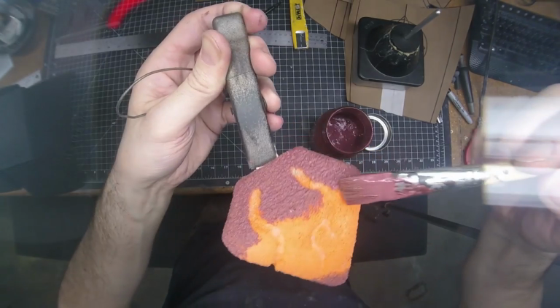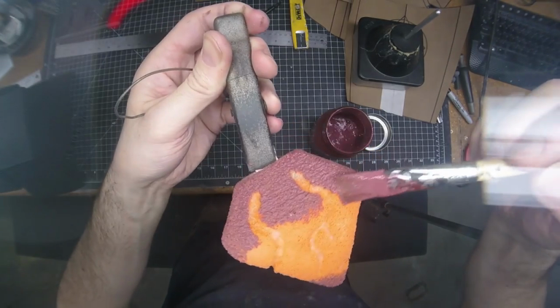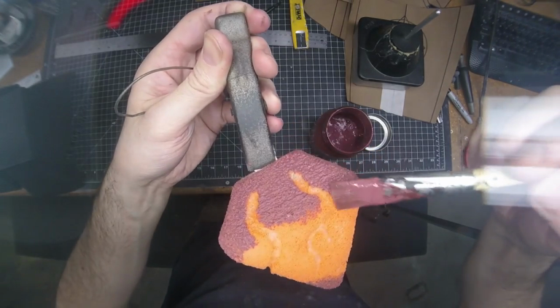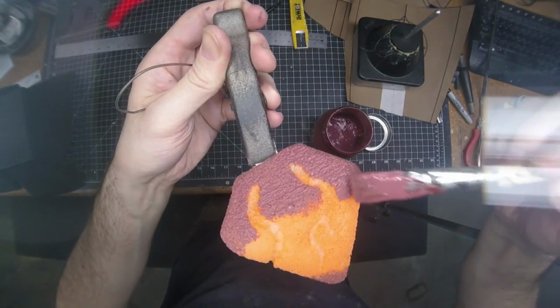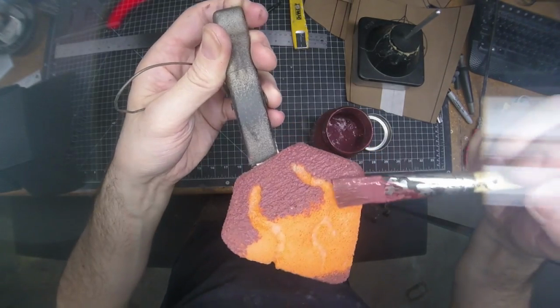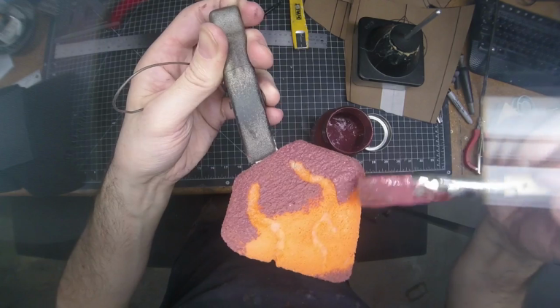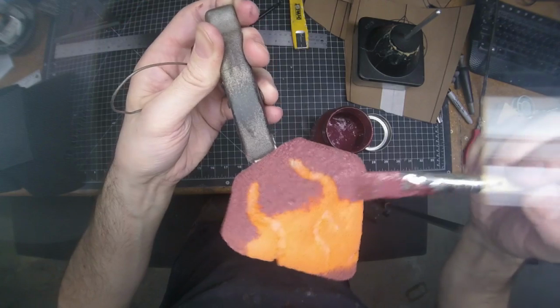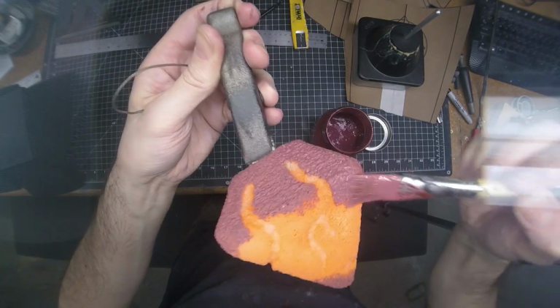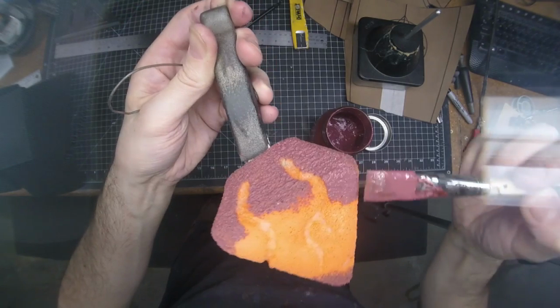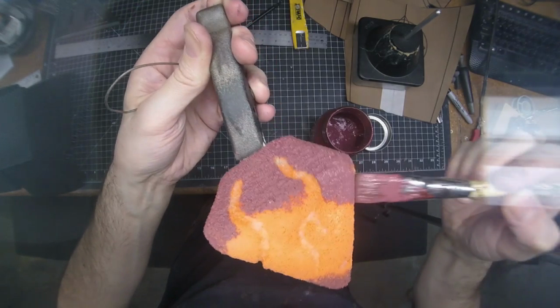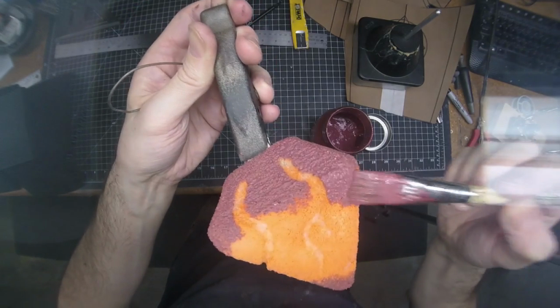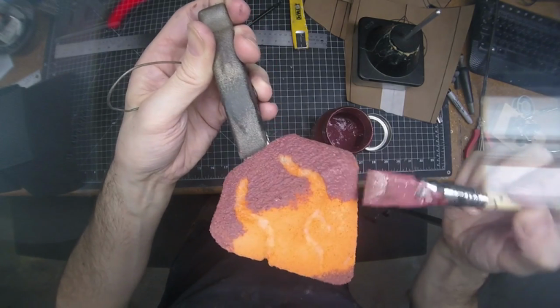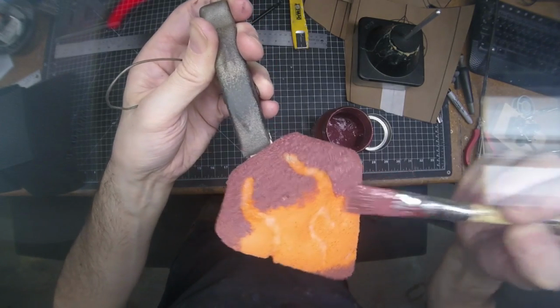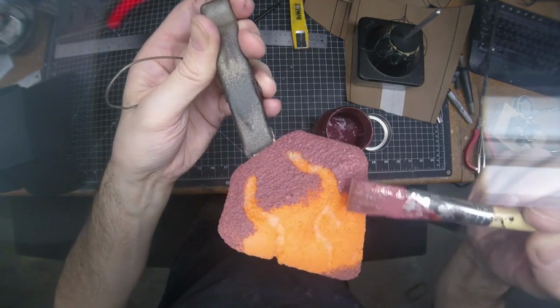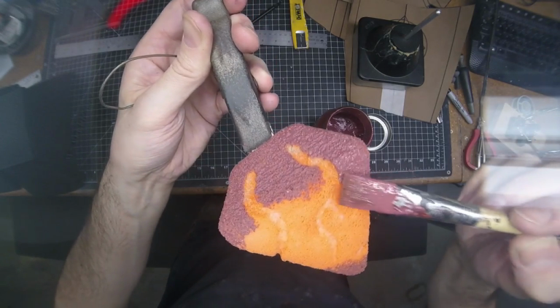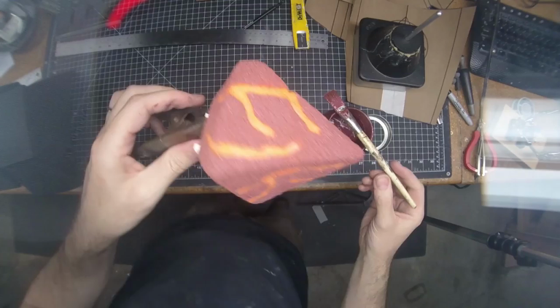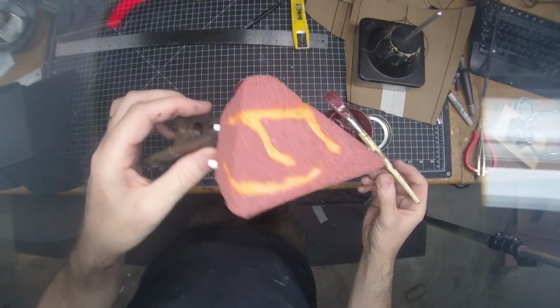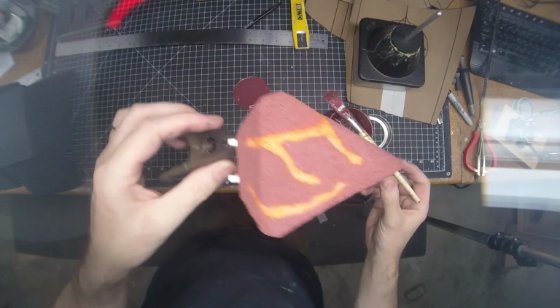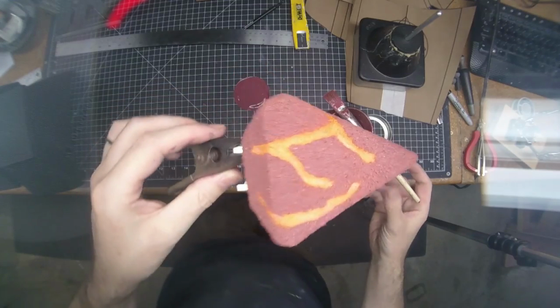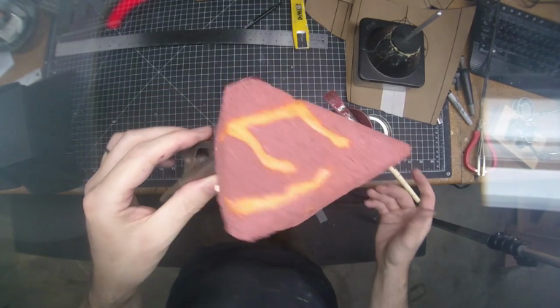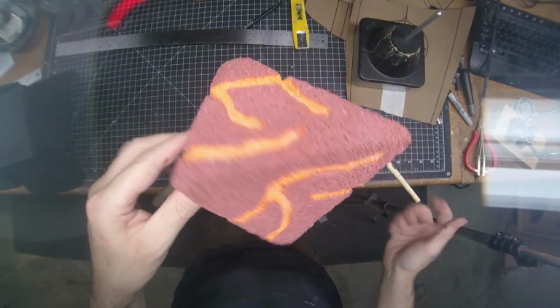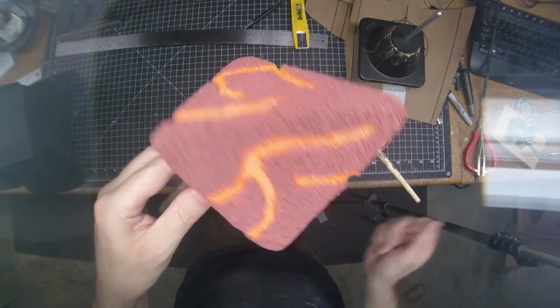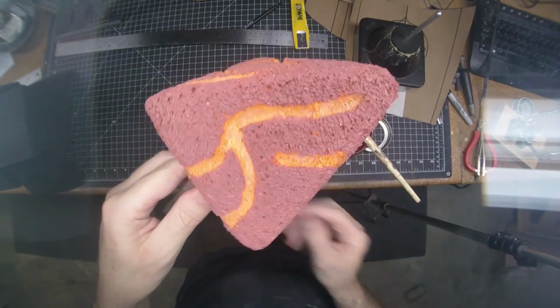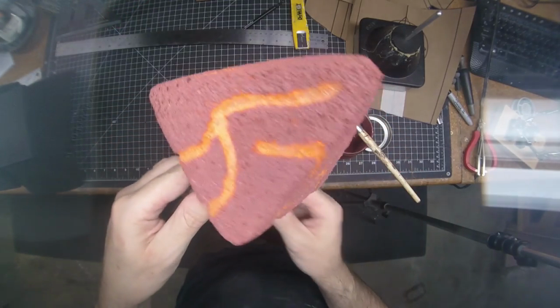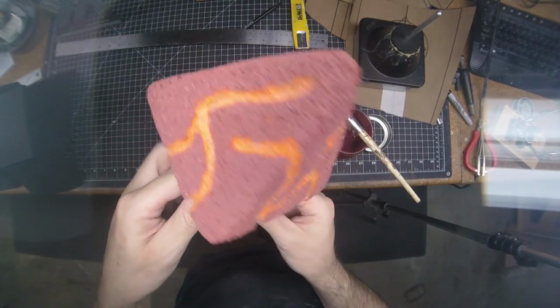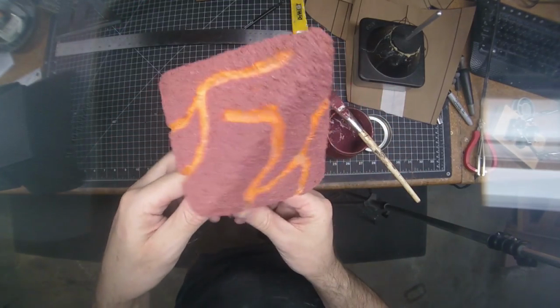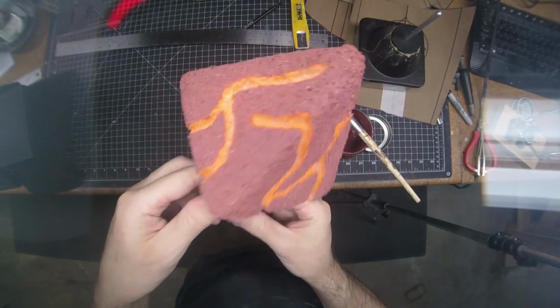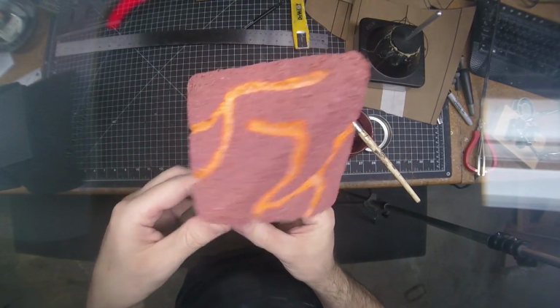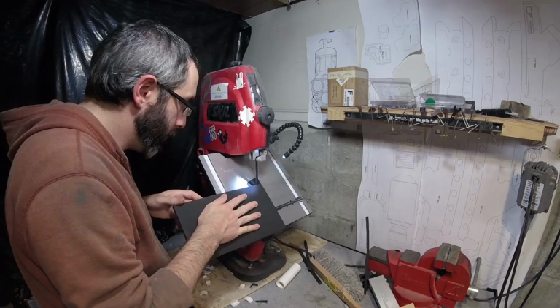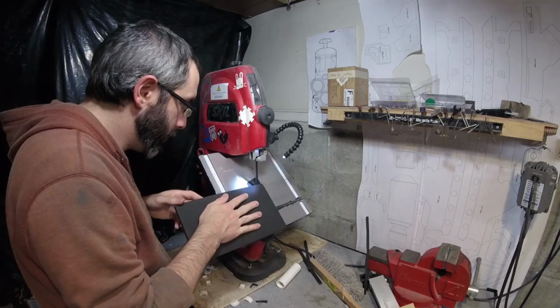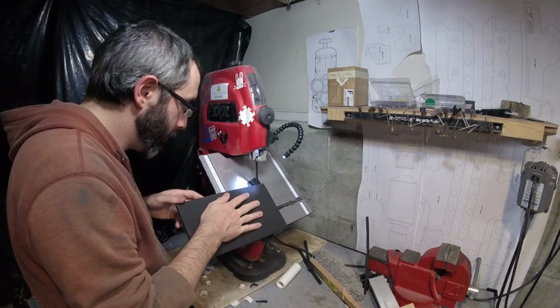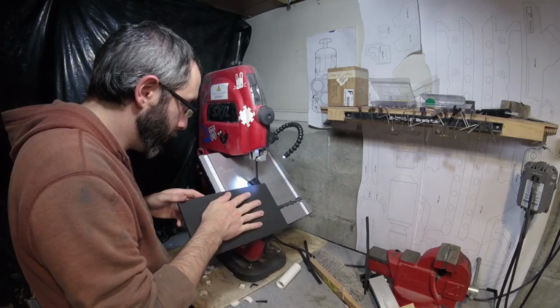Once that was dry, I mixed a batch with a dark reddish color to cover everything except for those deeper orange cracks. This layer was brushed on by hand for each spike.